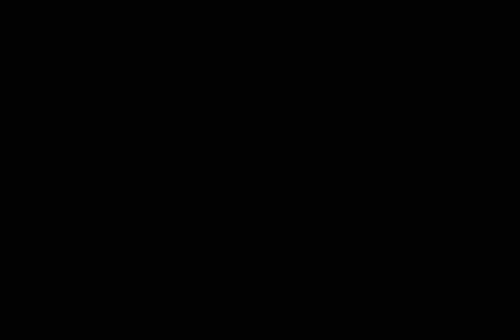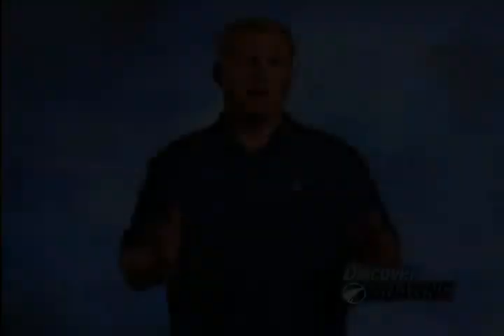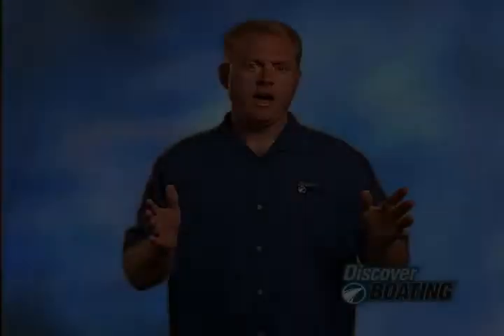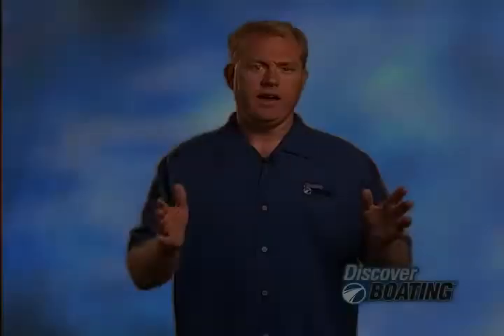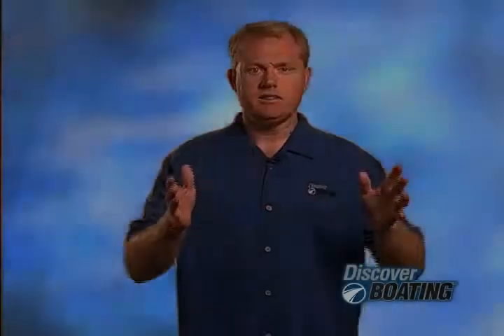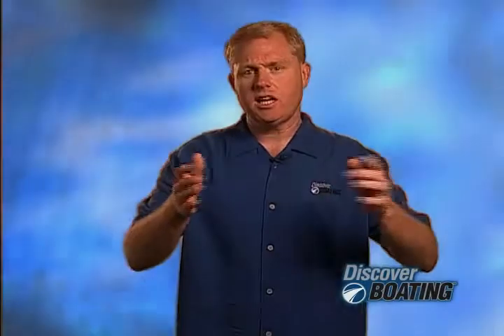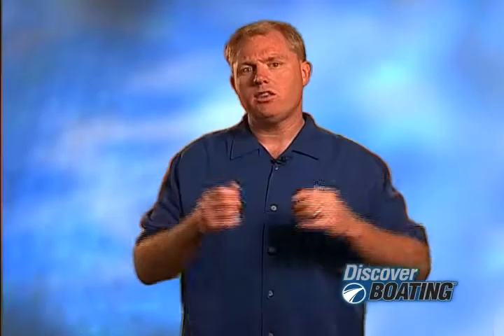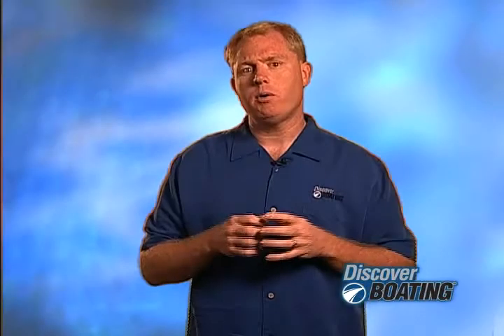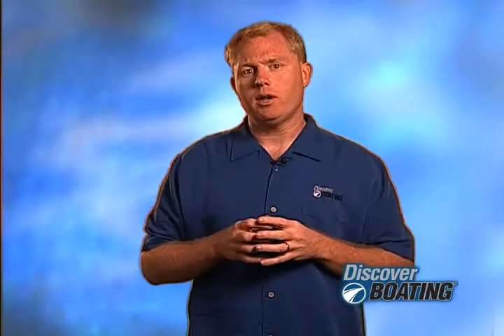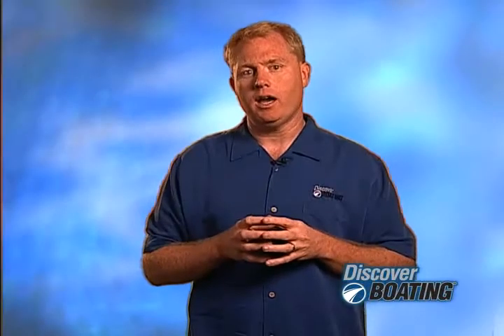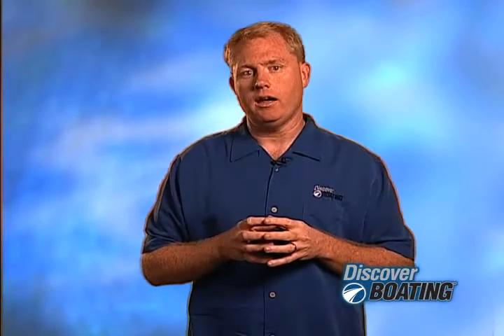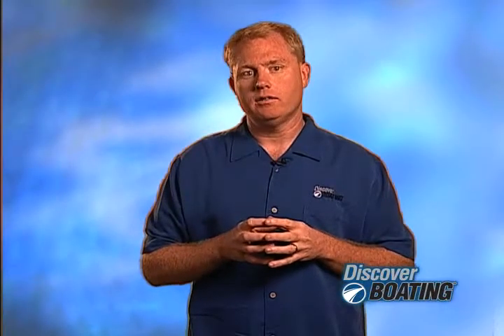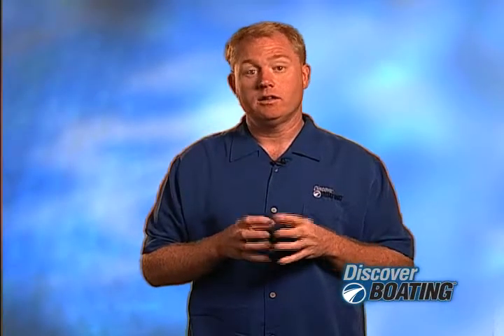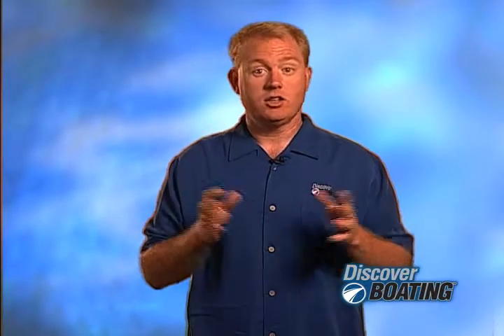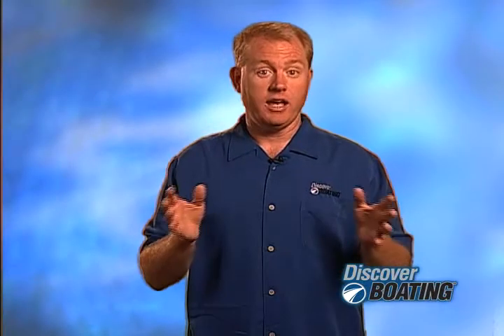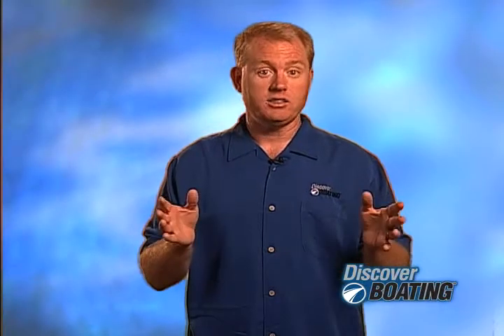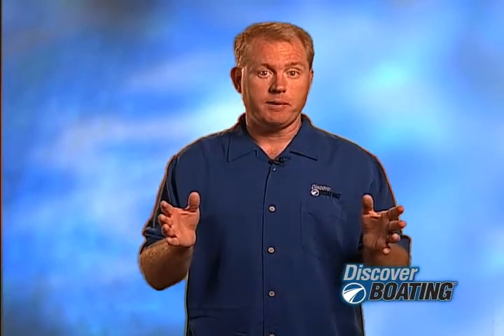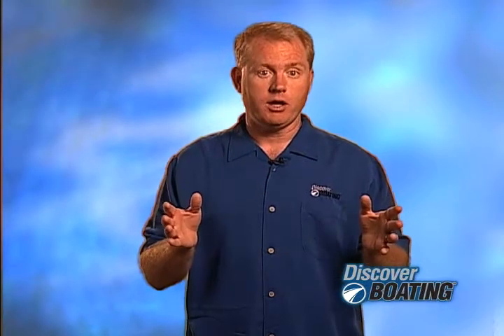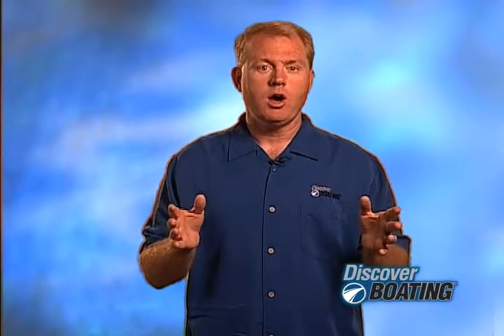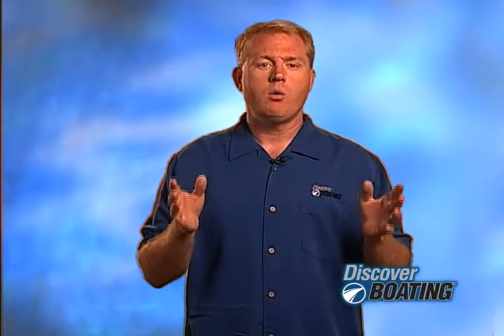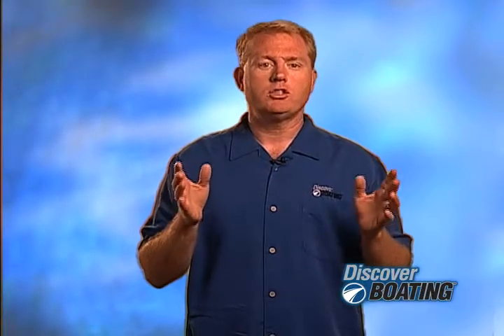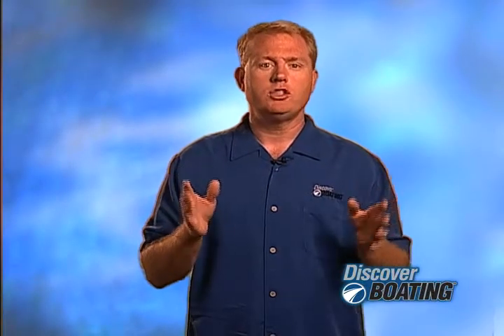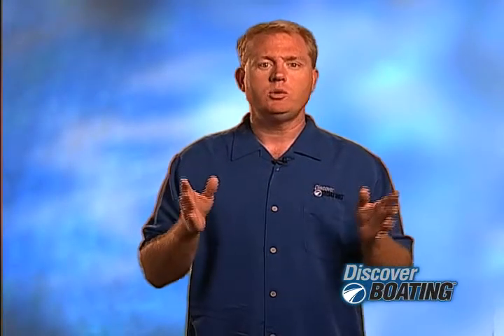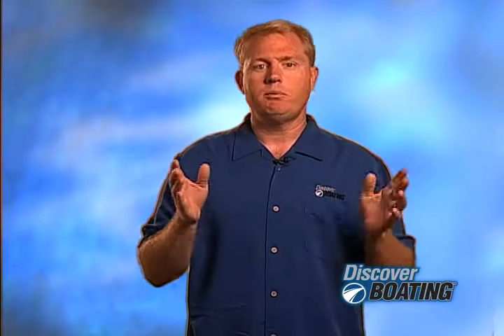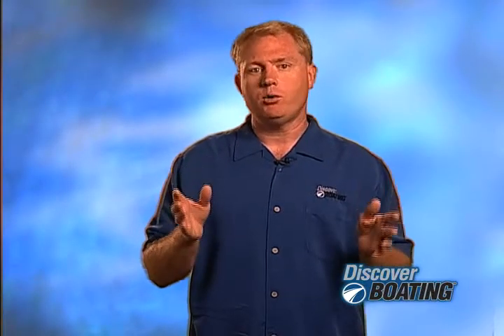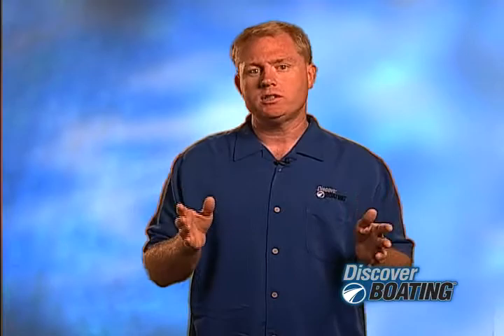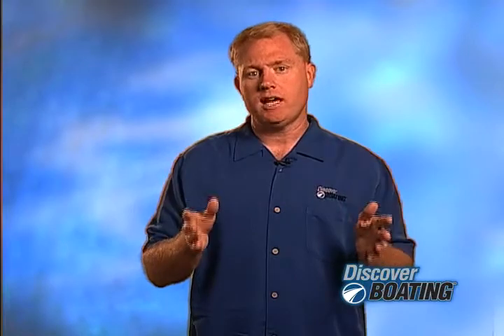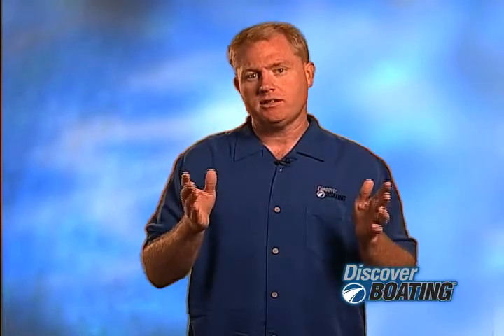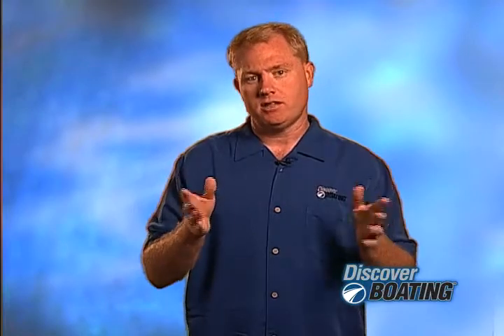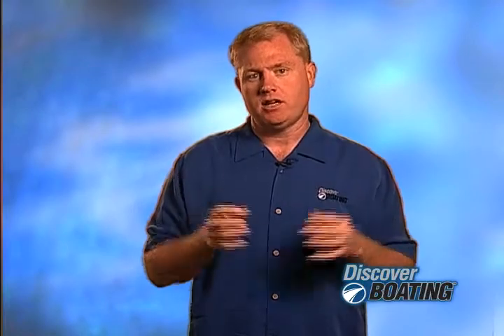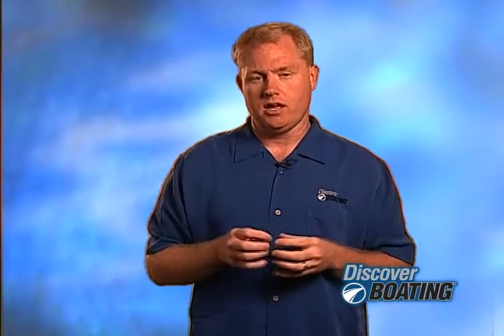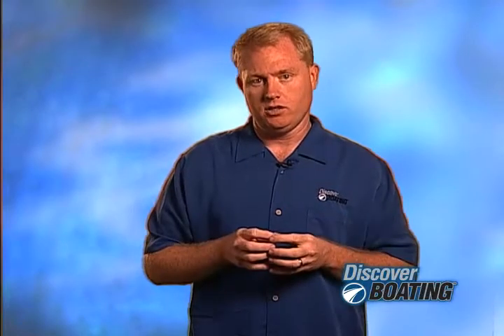Hi, it's Keith the Boating Guy. Today's topic: what's new in boat designs and technology.